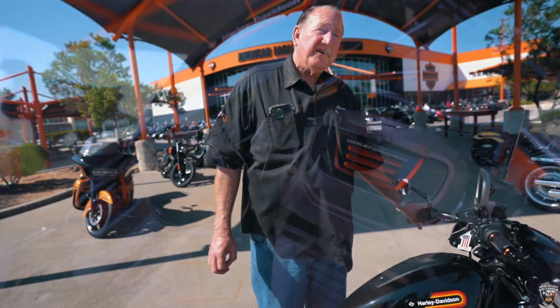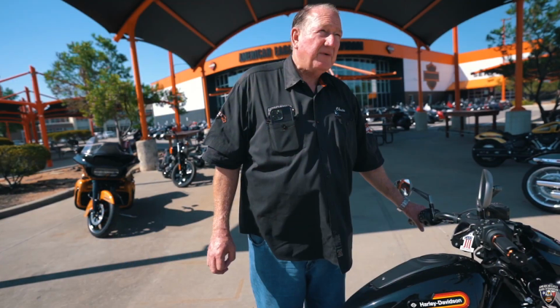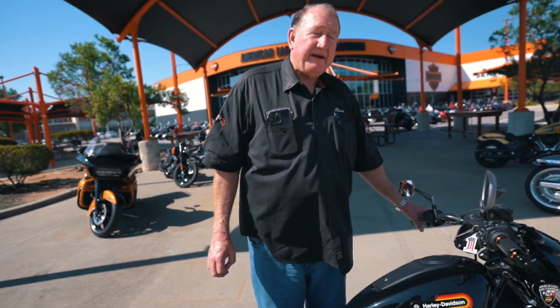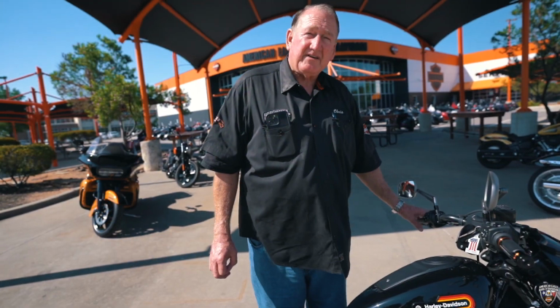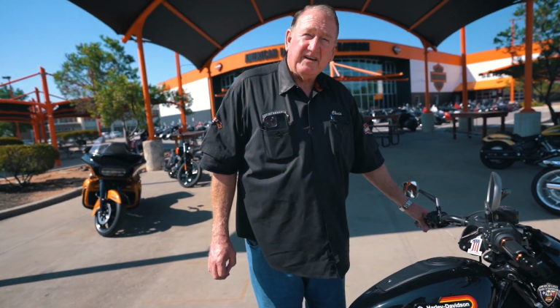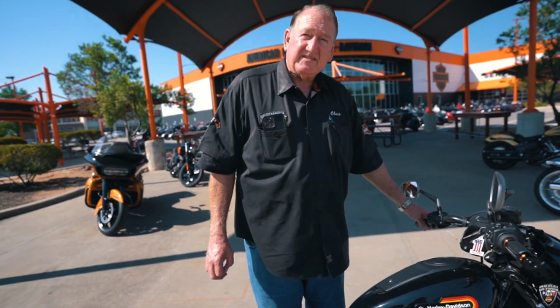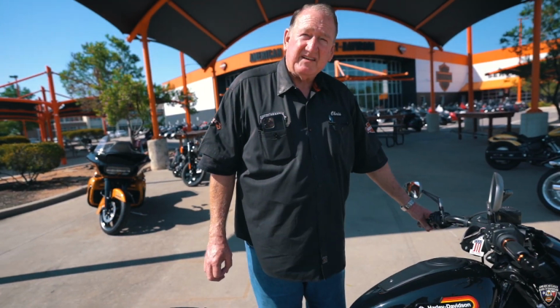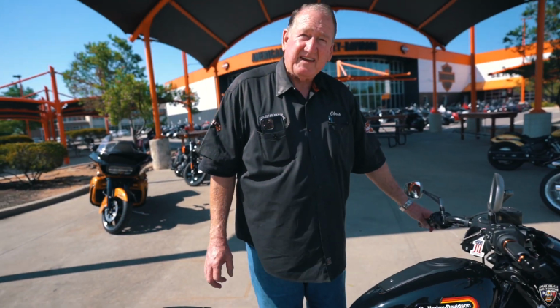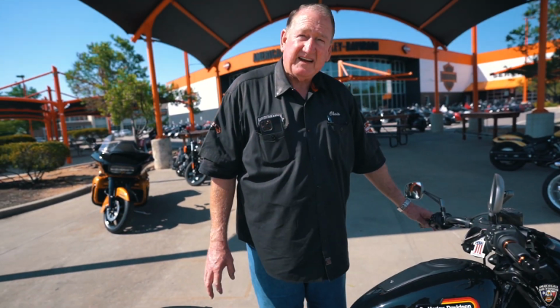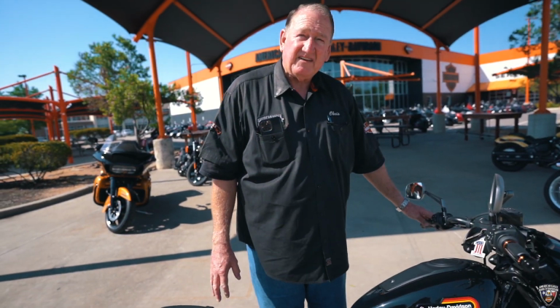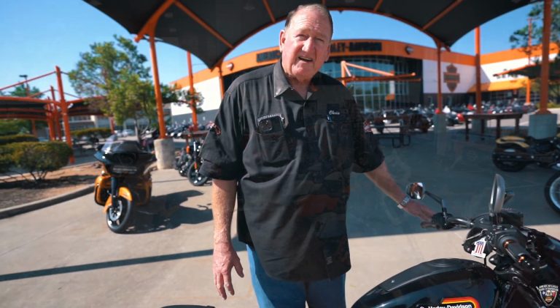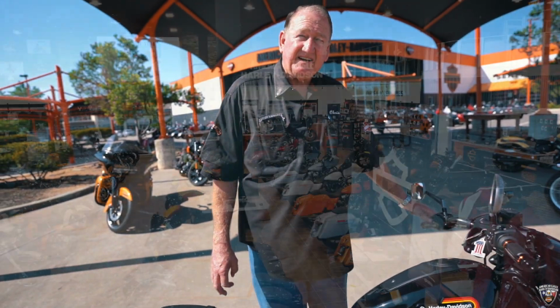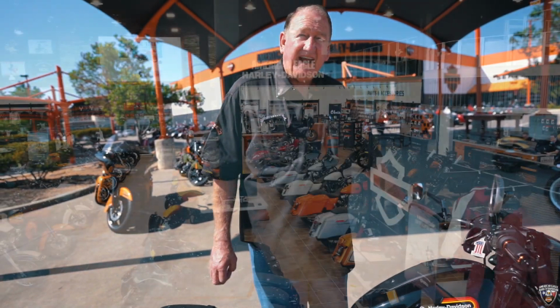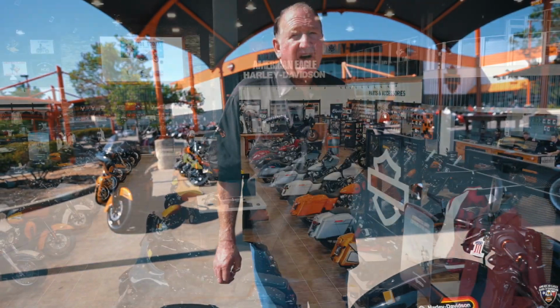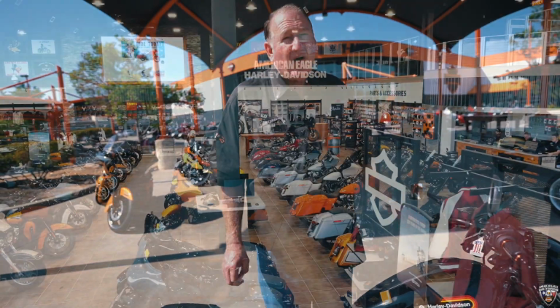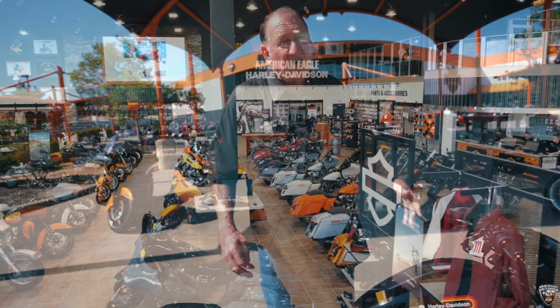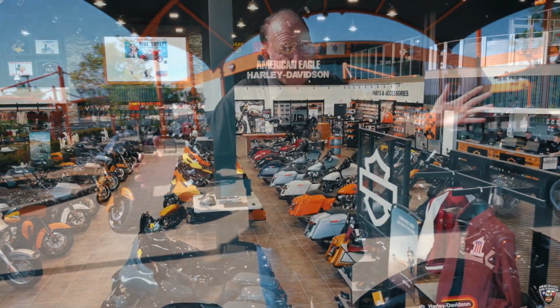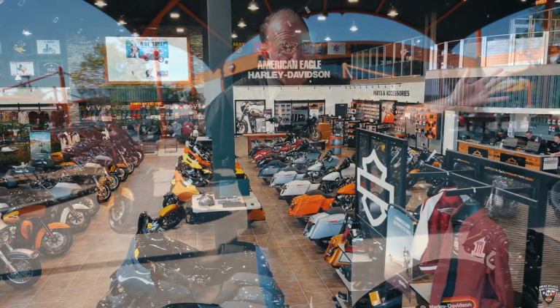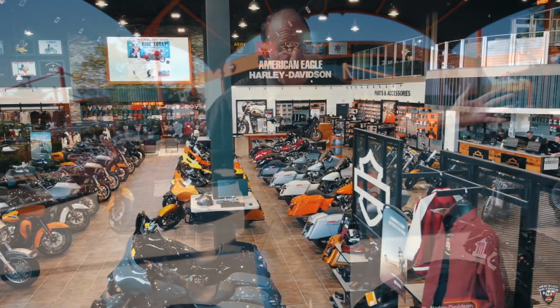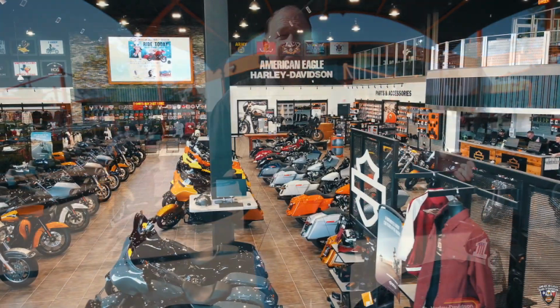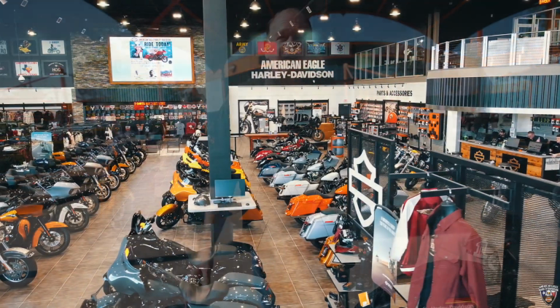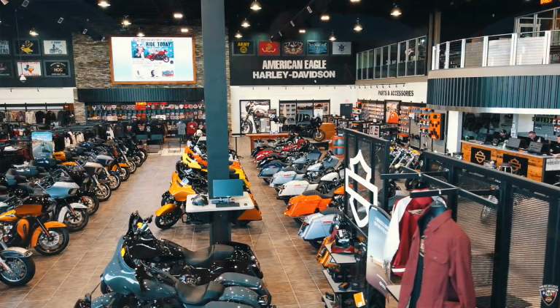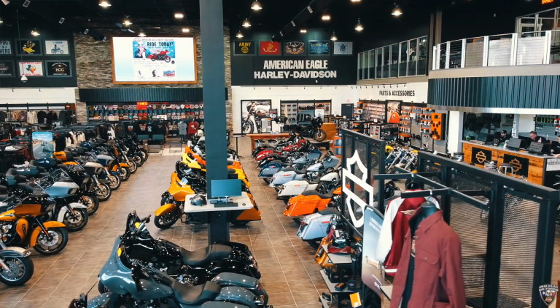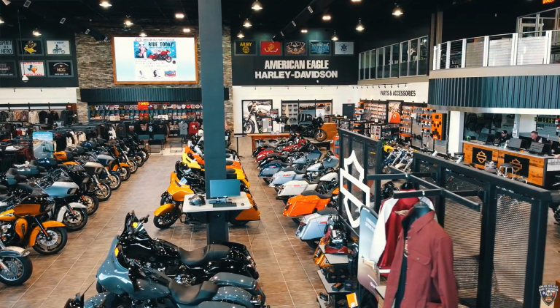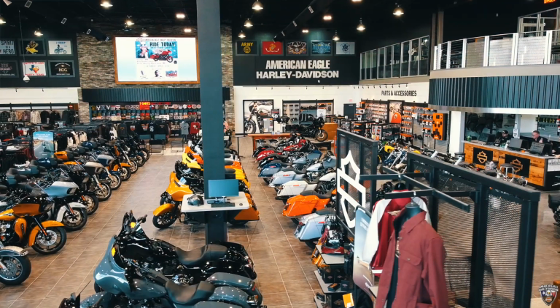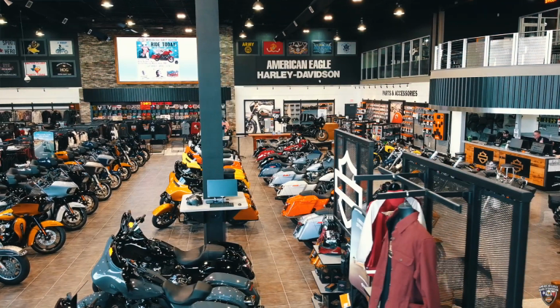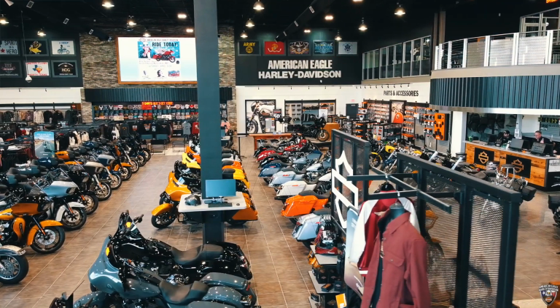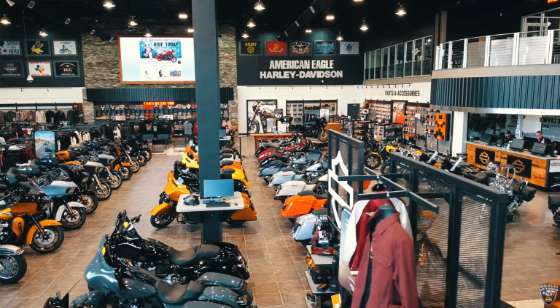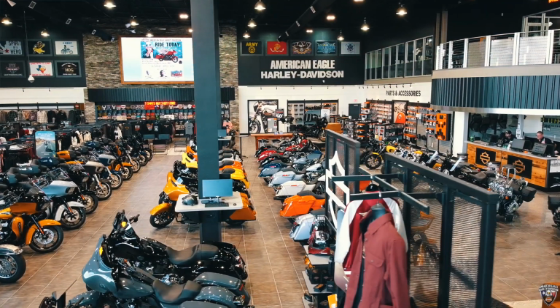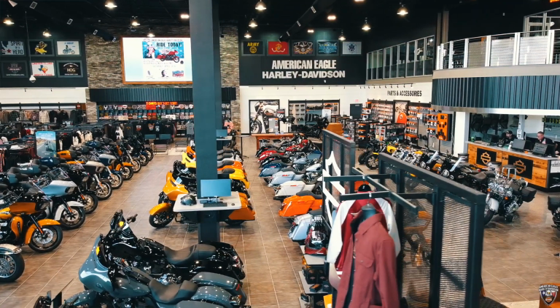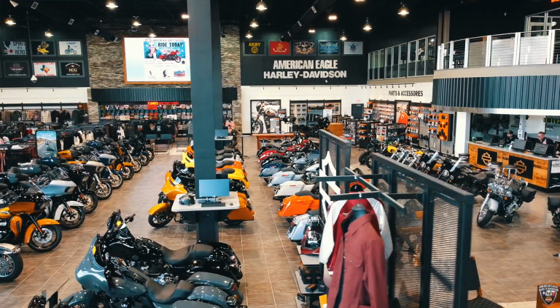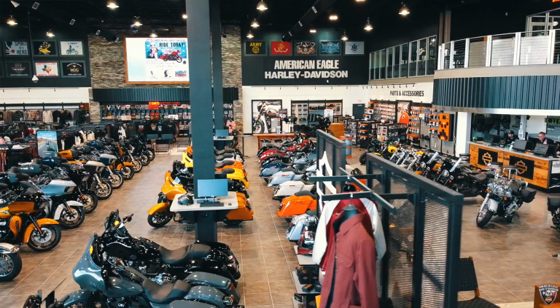So come on down, ask for Big Chris, and let's take a test ride today on this or many of the other models we have to choose from.